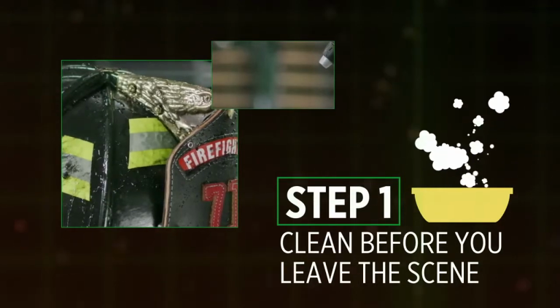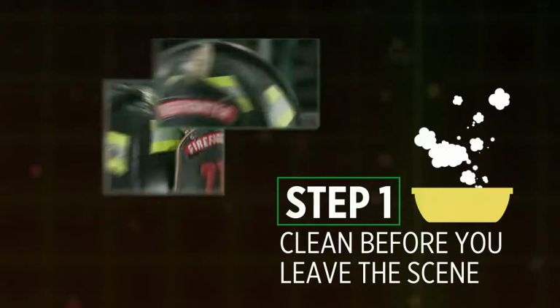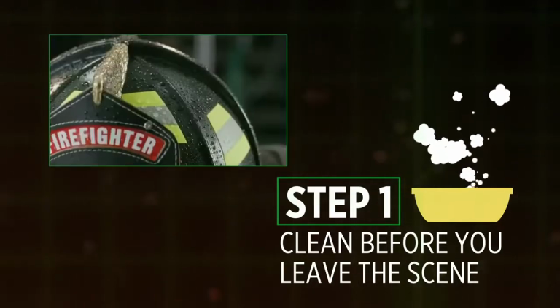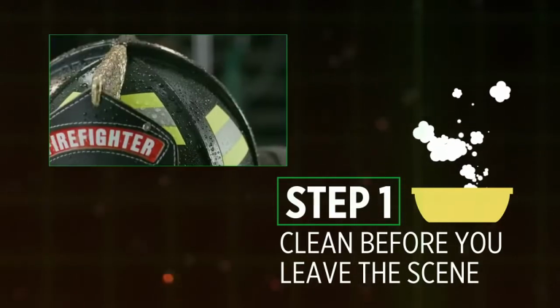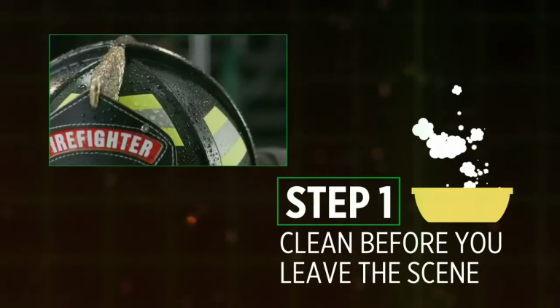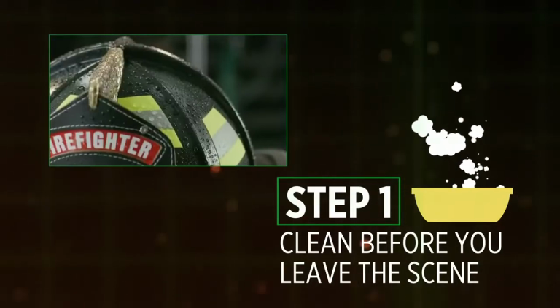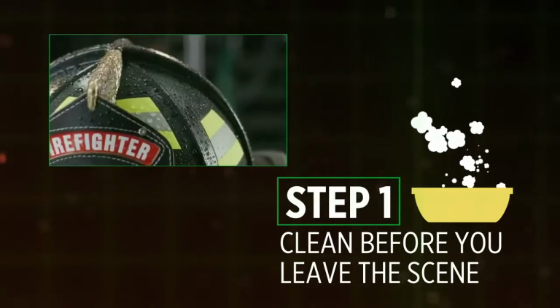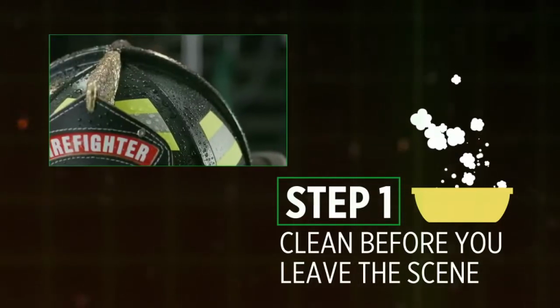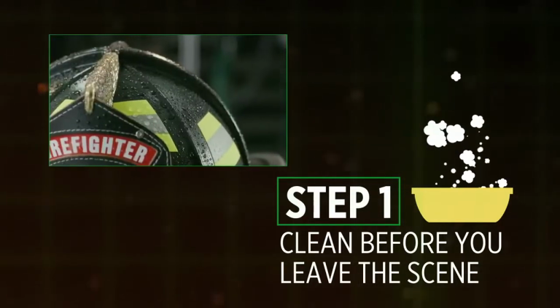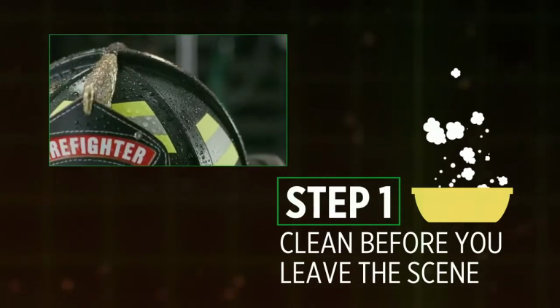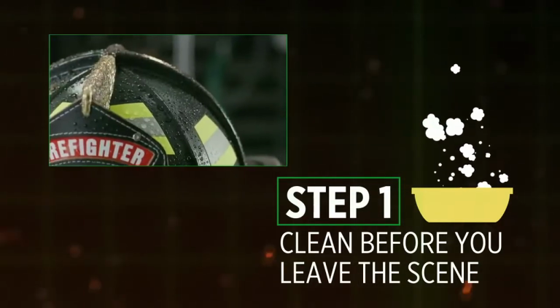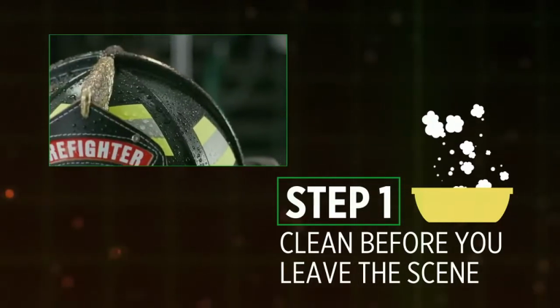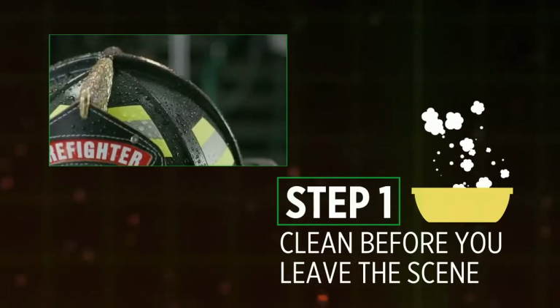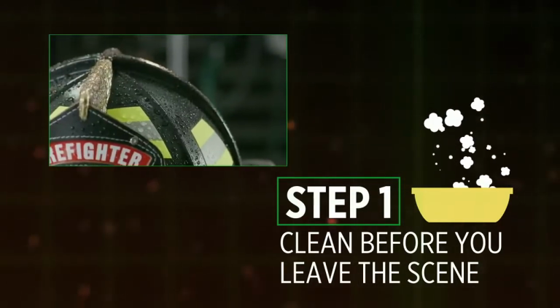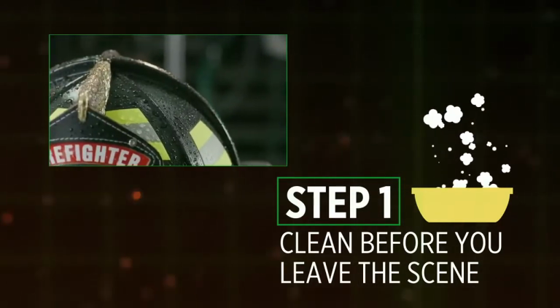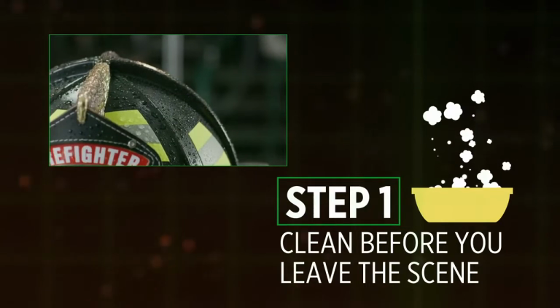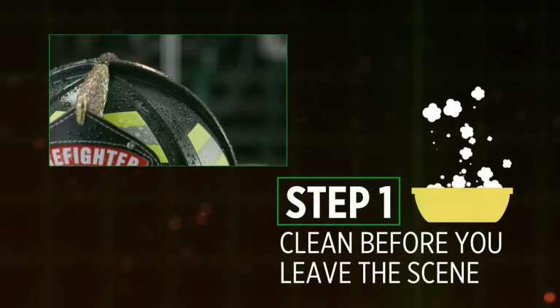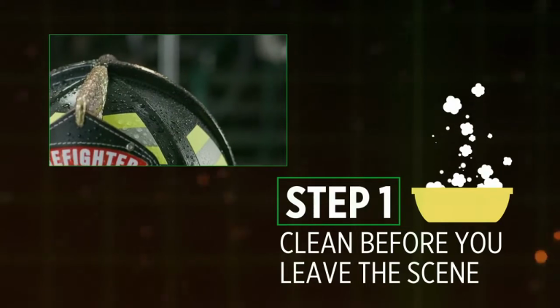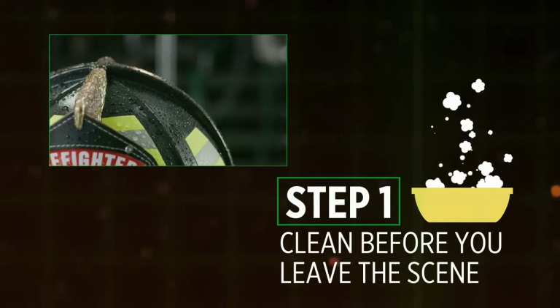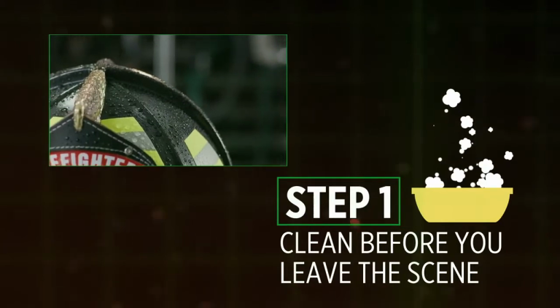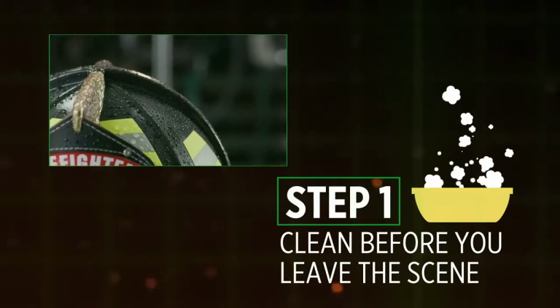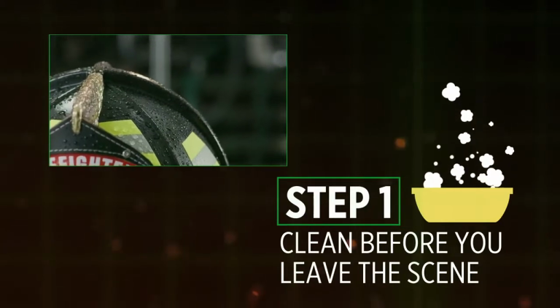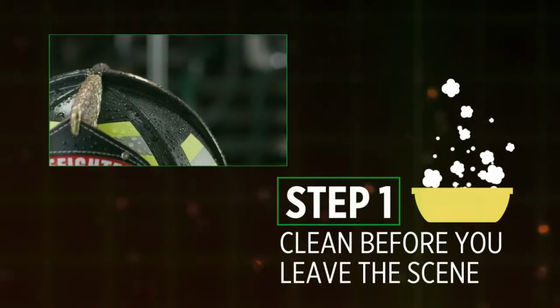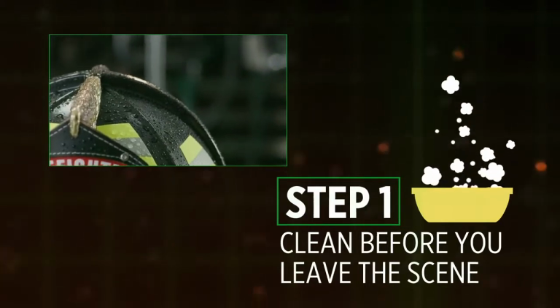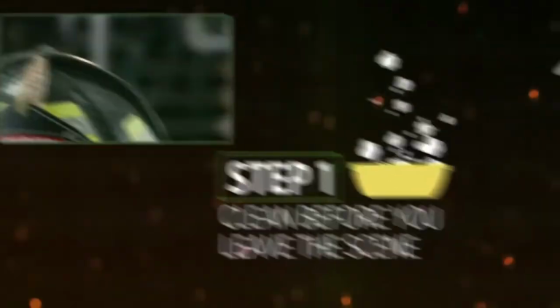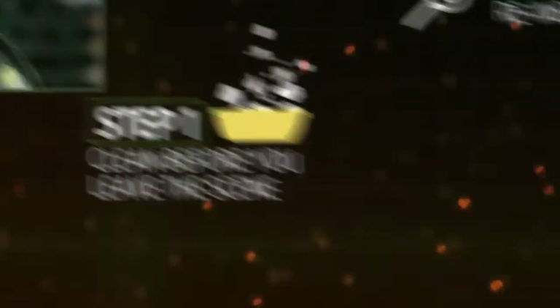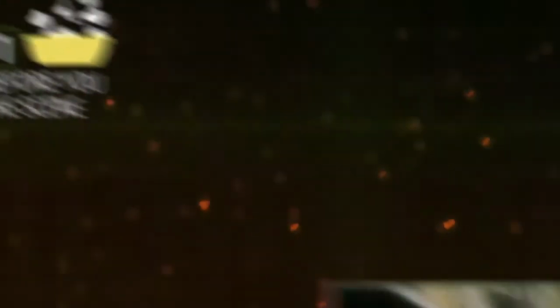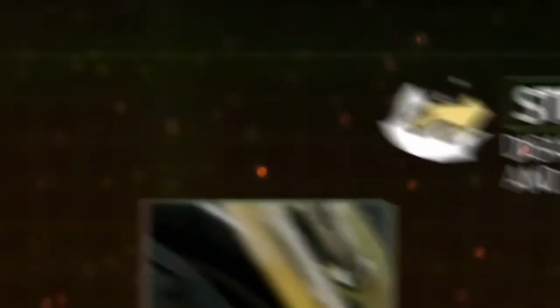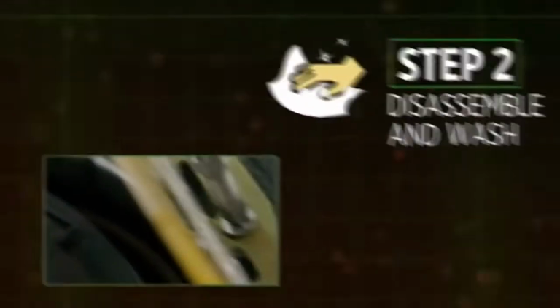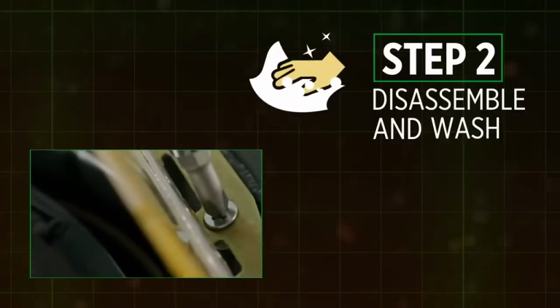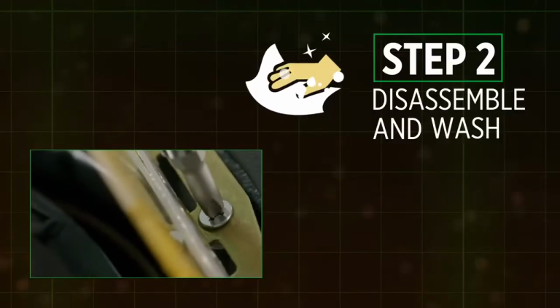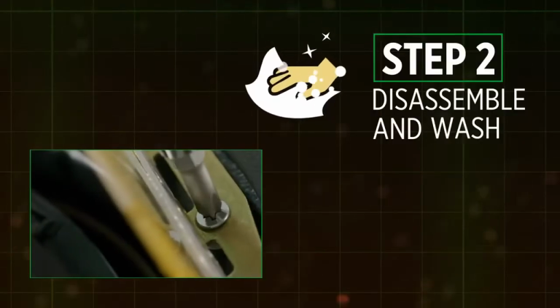Next, inspect the helmet for impact, thermal, or general damage per the user manual.